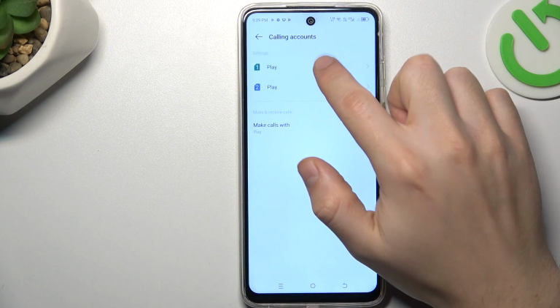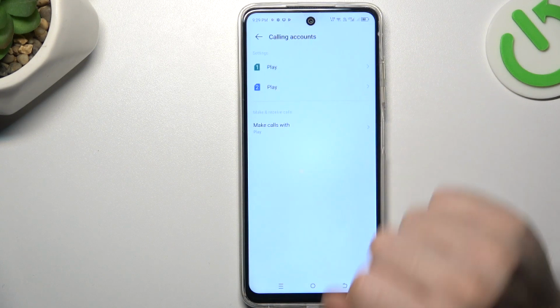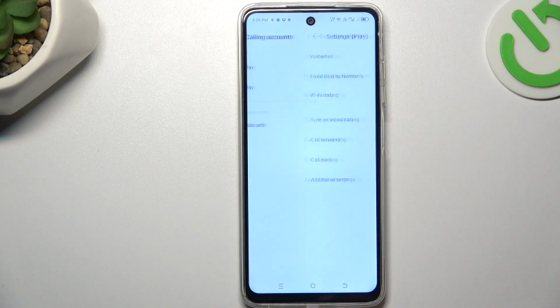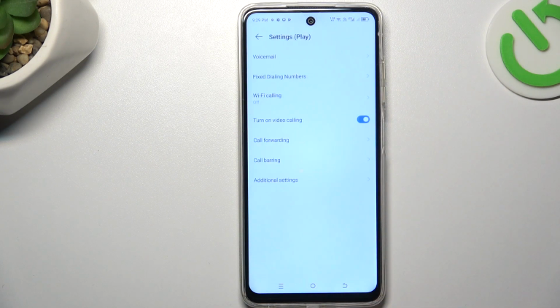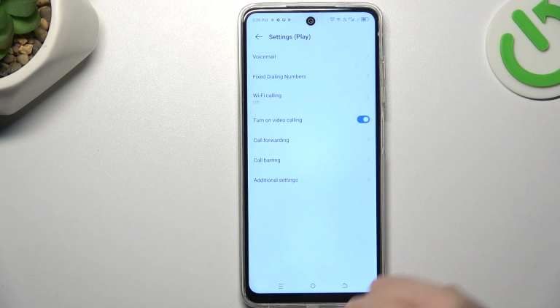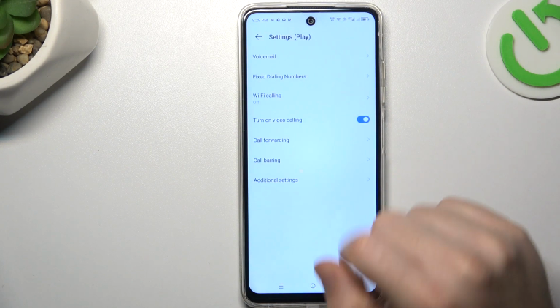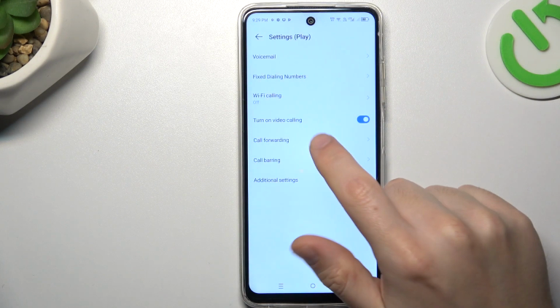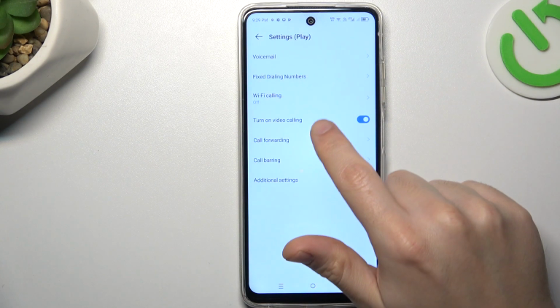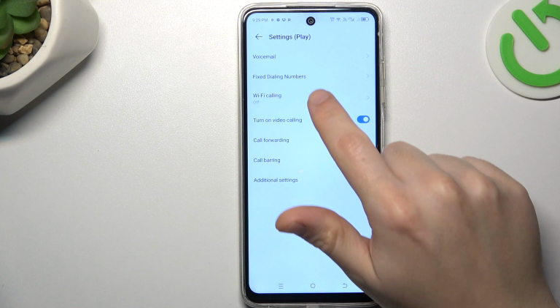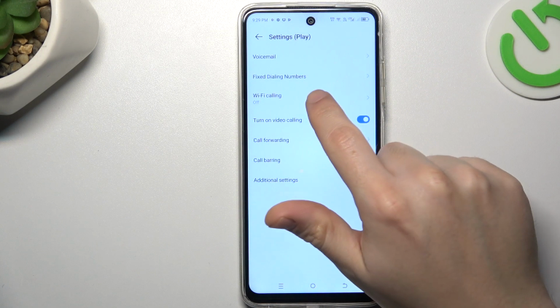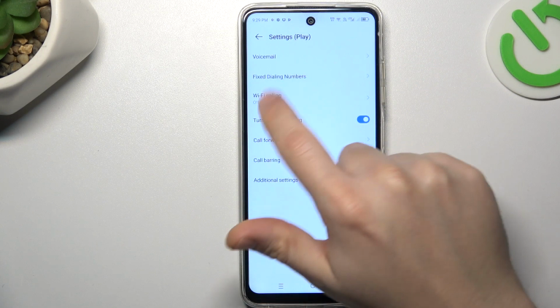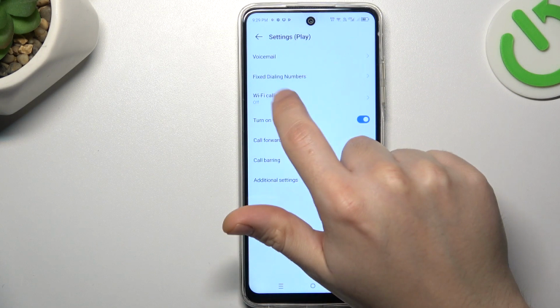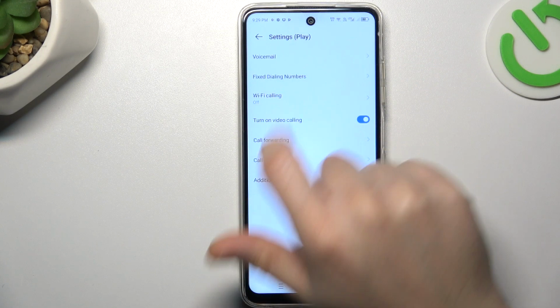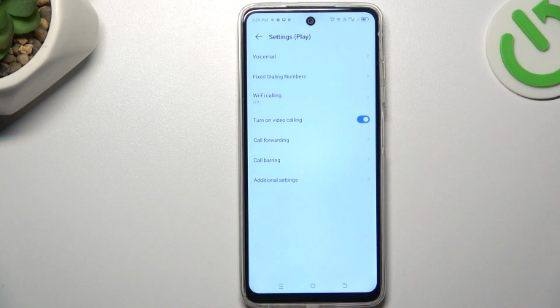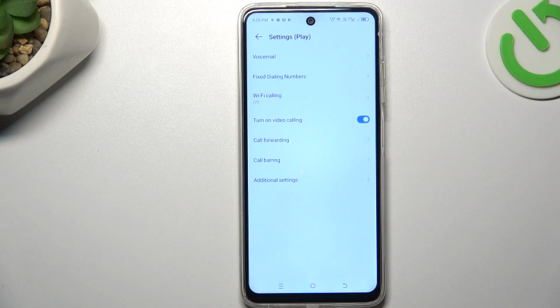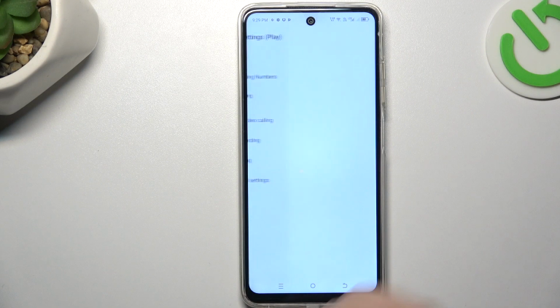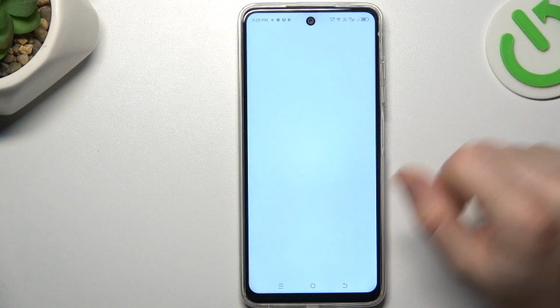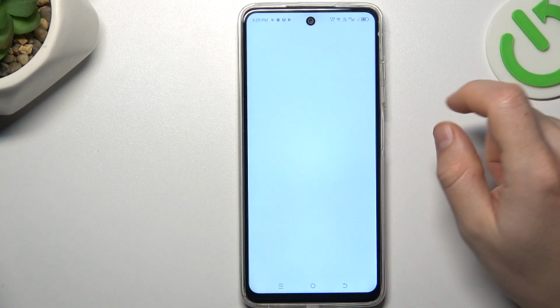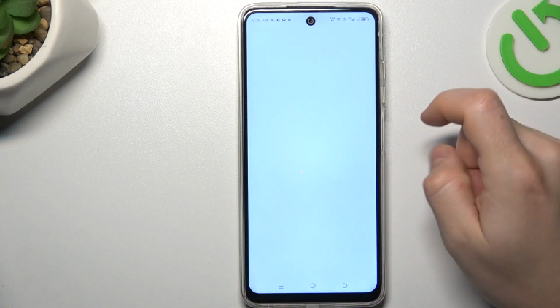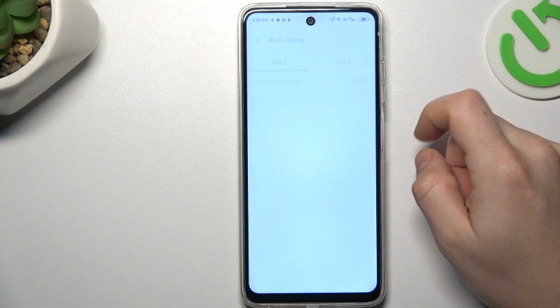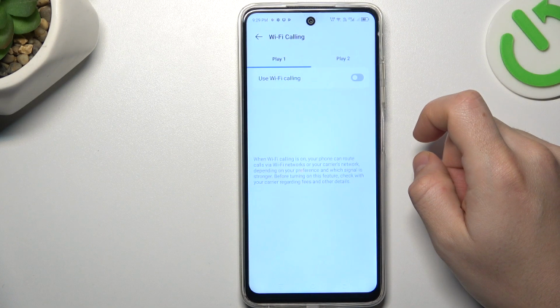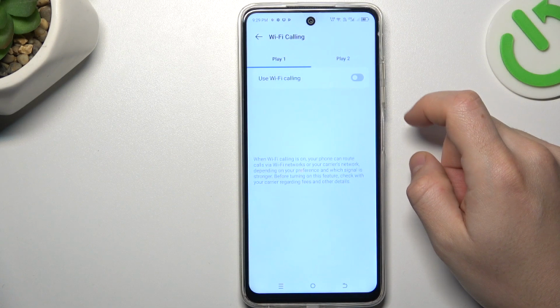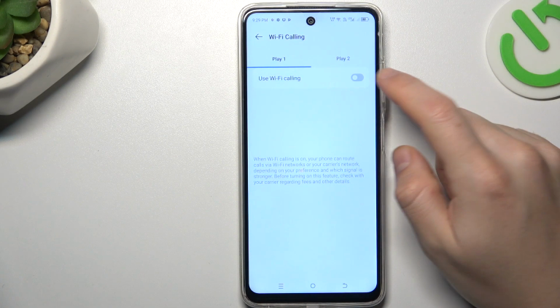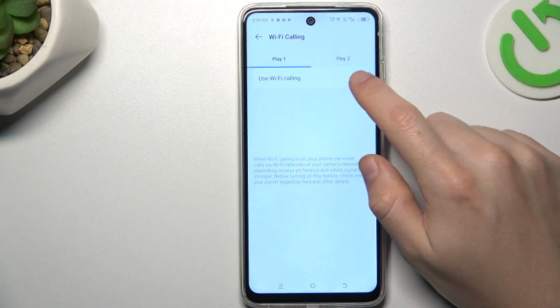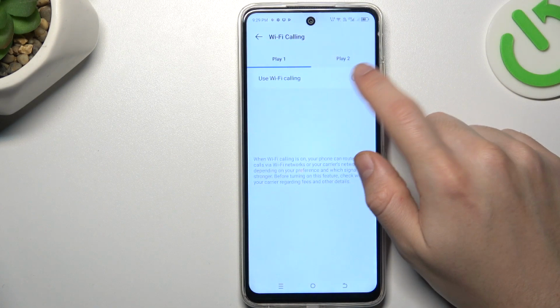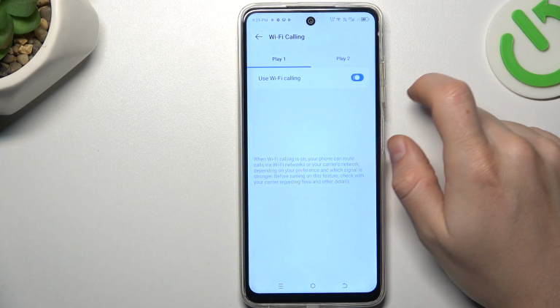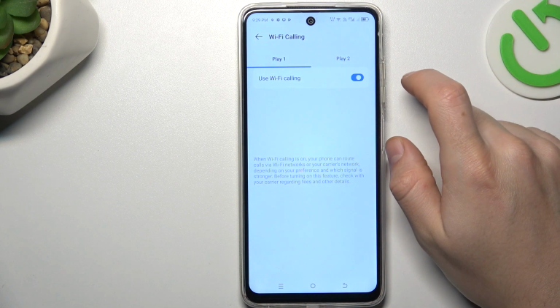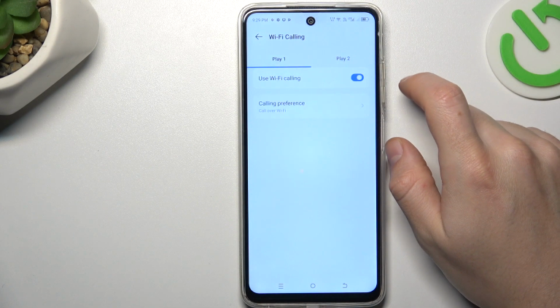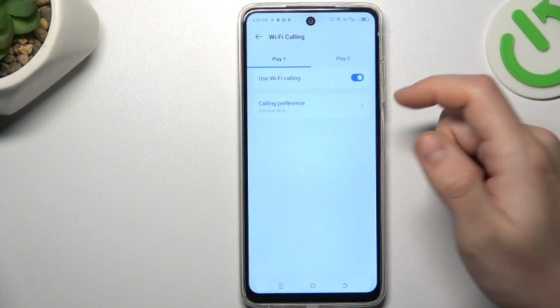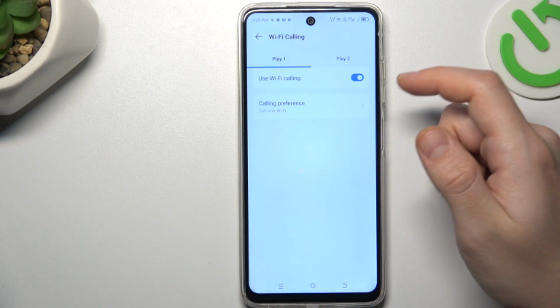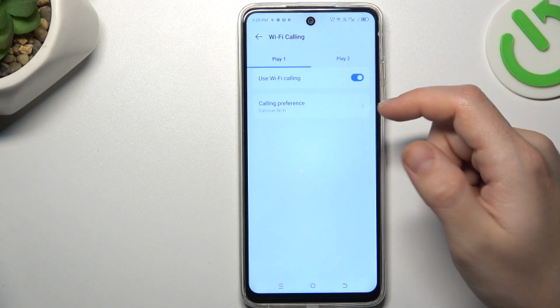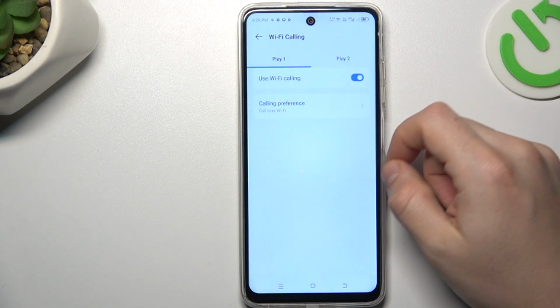Select your SIM card and, as you can see, there's Wi-Fi calling — just open it. From here you can switch it on or switch it off.